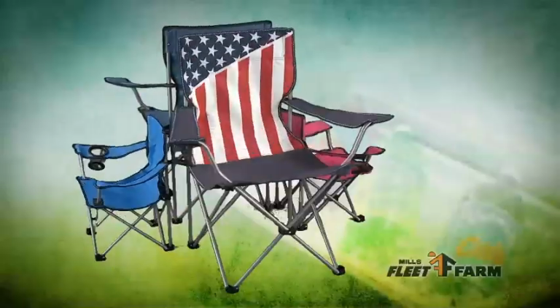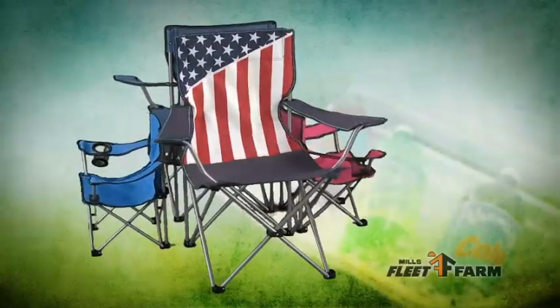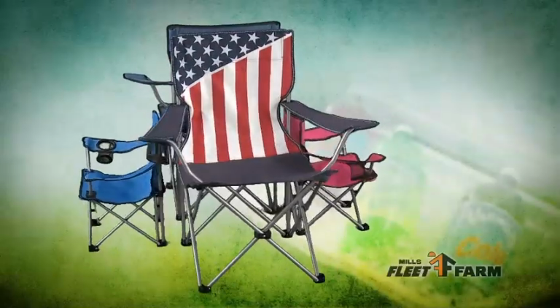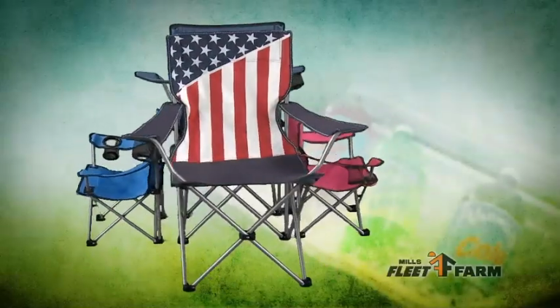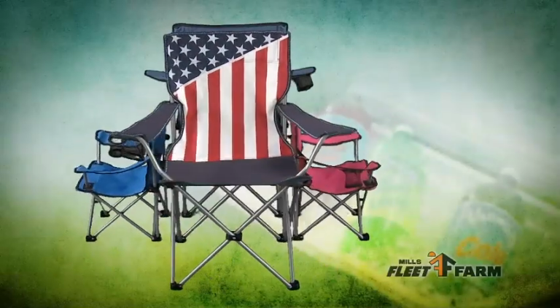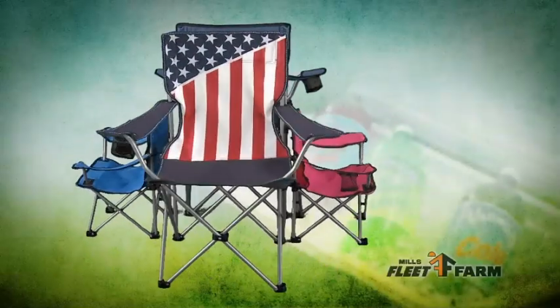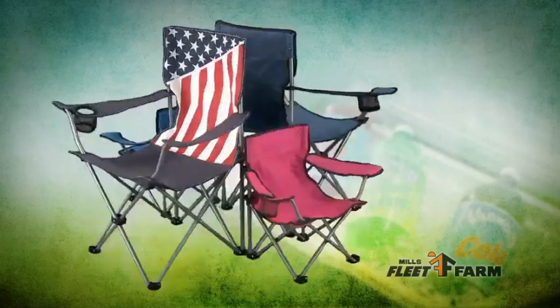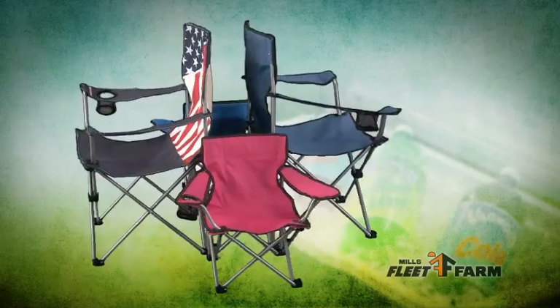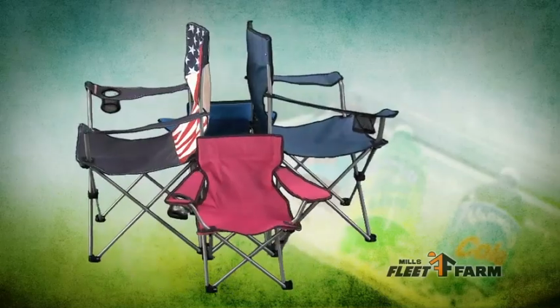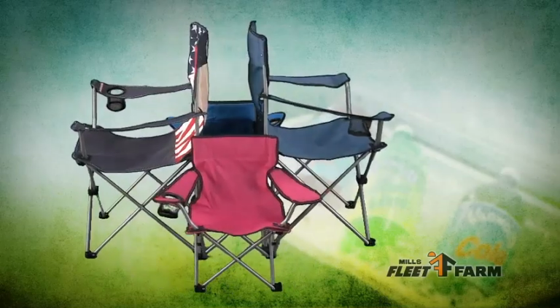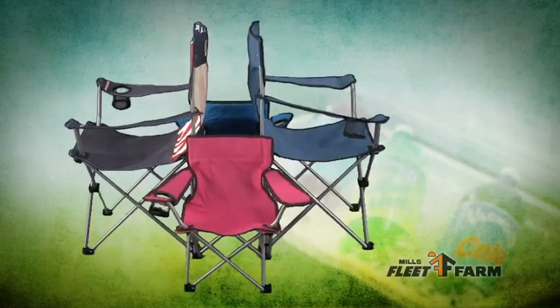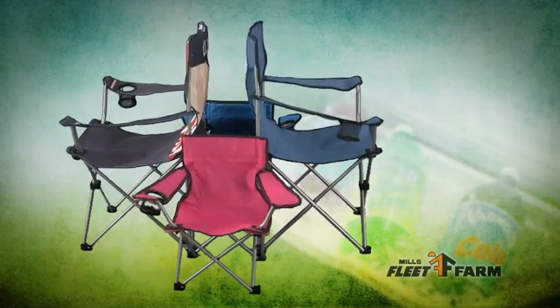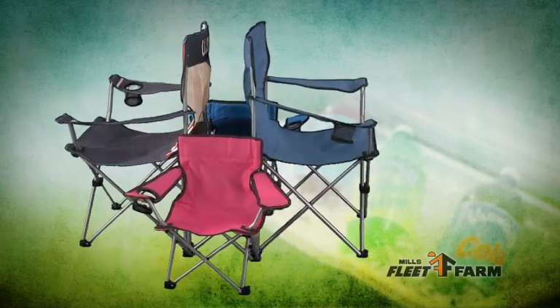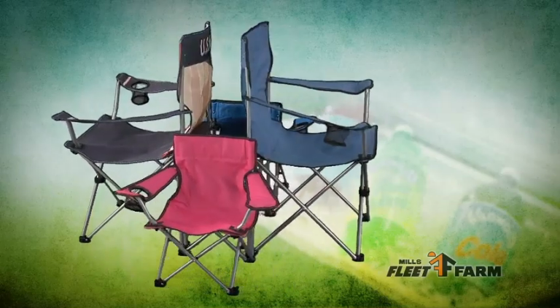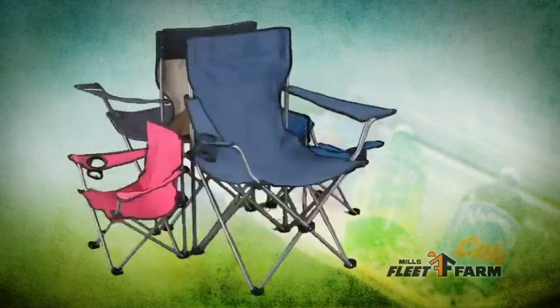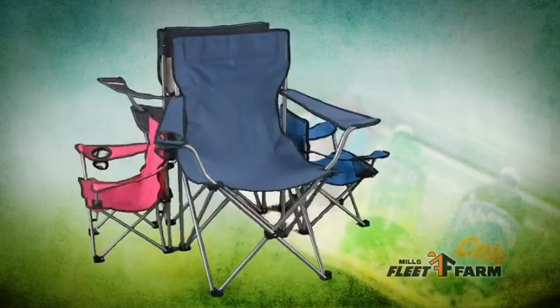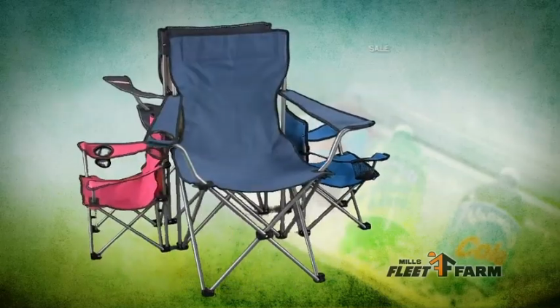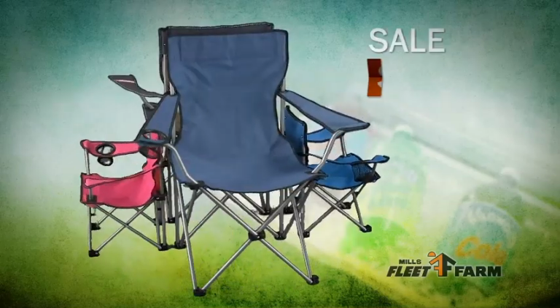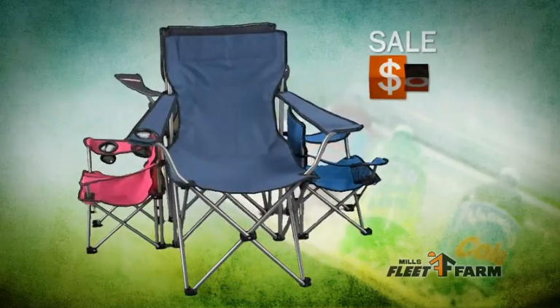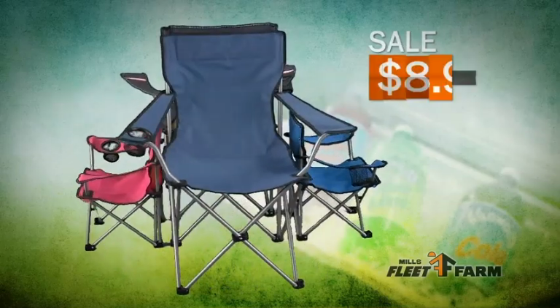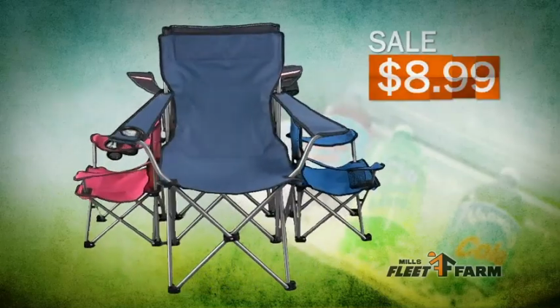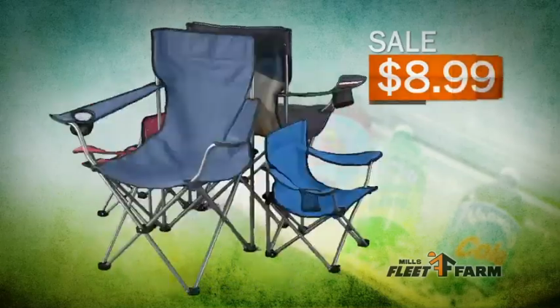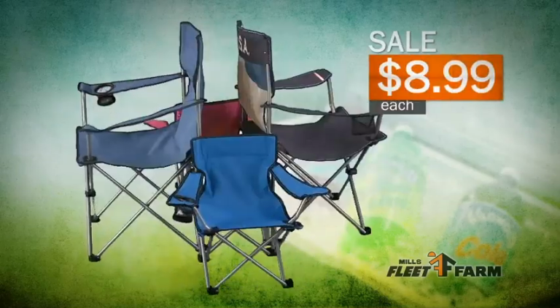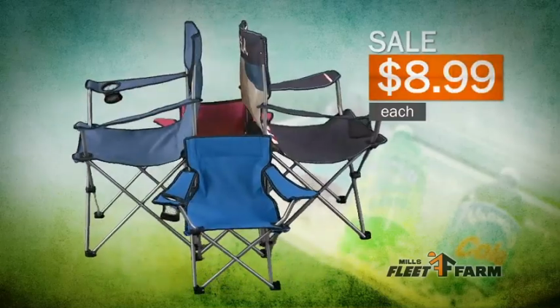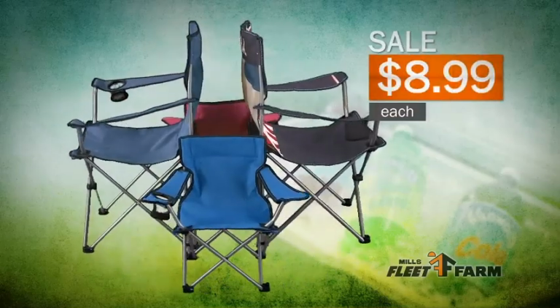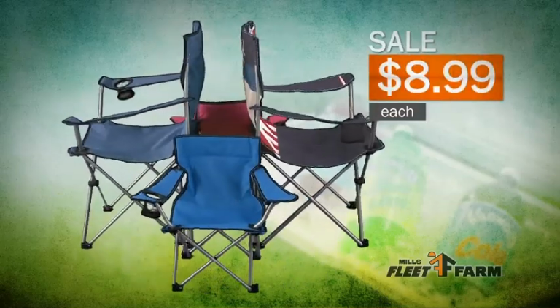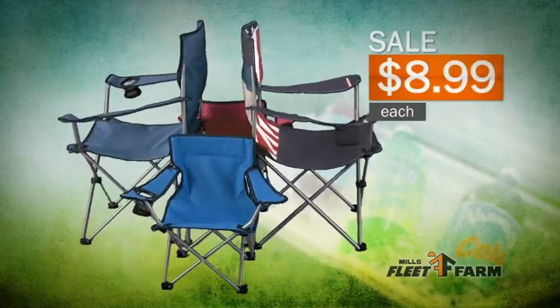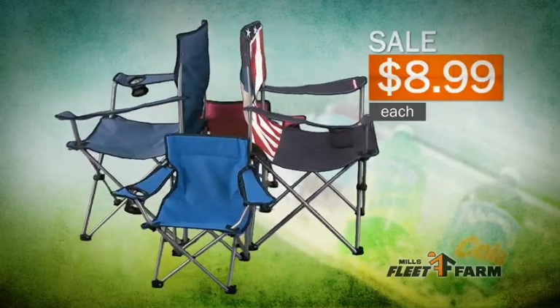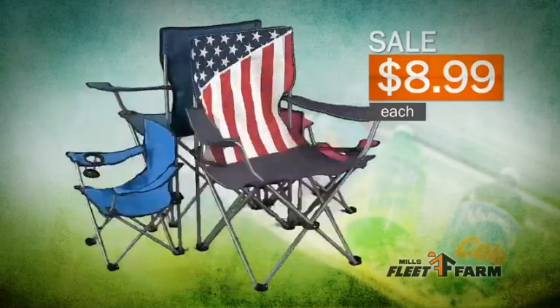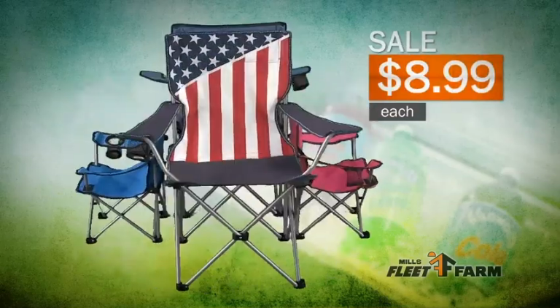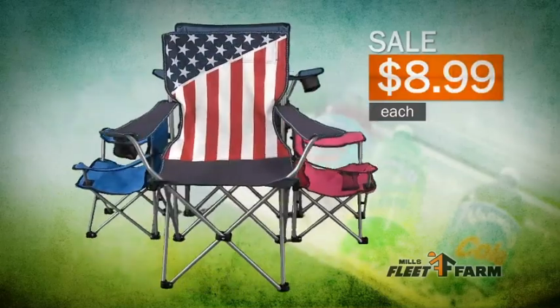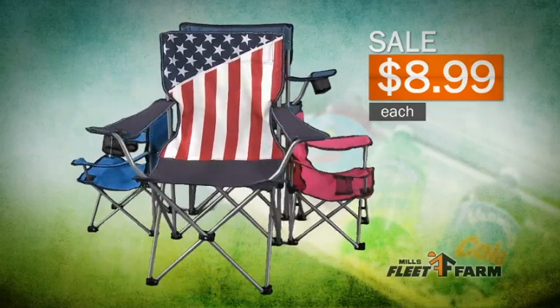Add seating to any outdoor gathering easily with folding armchairs for only $8.99. Choose from adult and kid sizes.